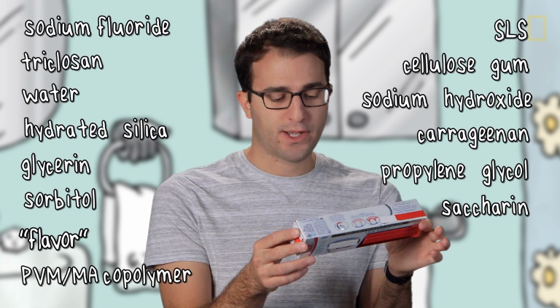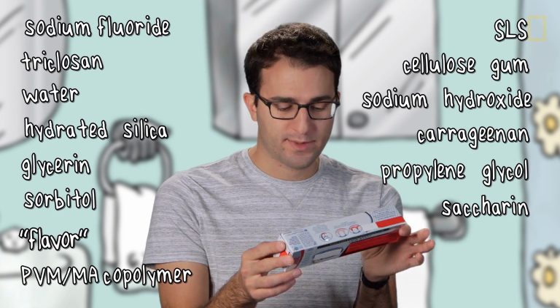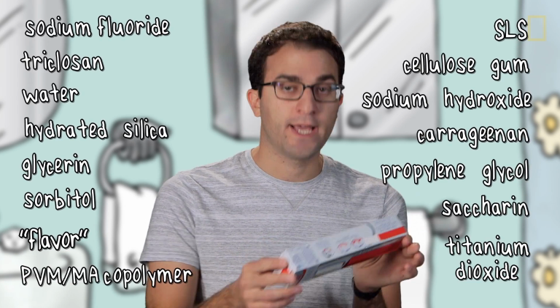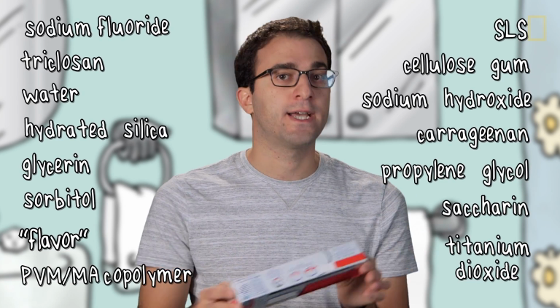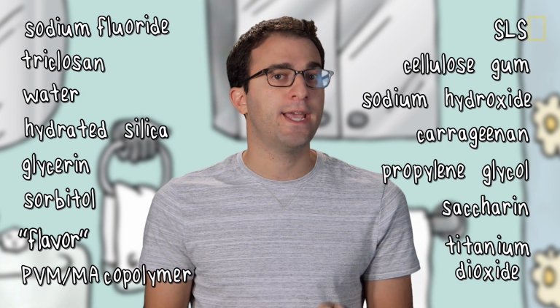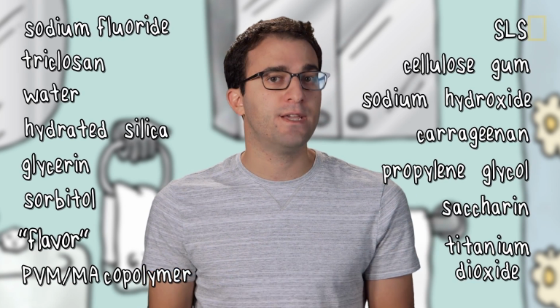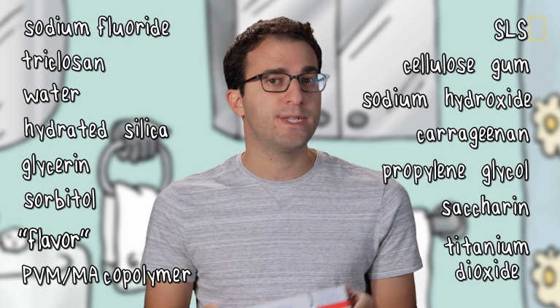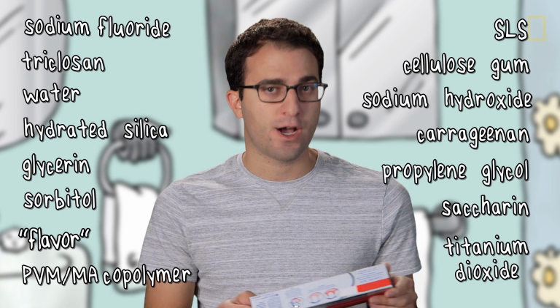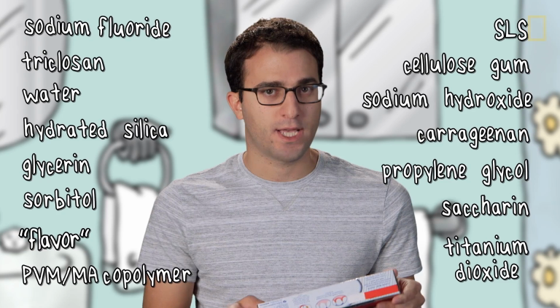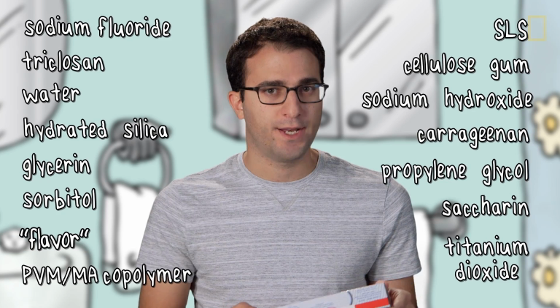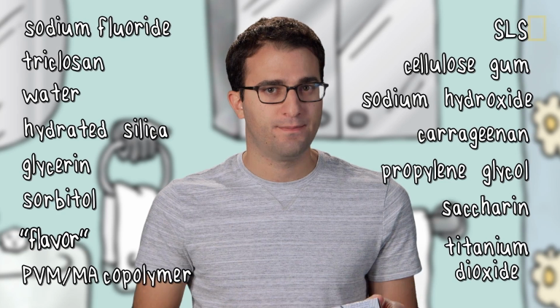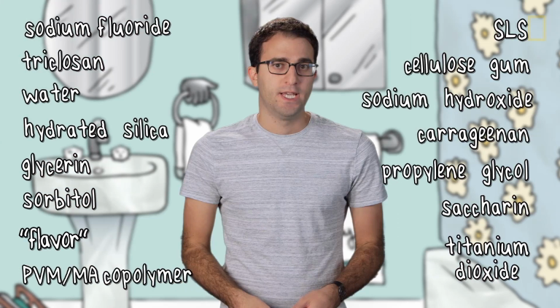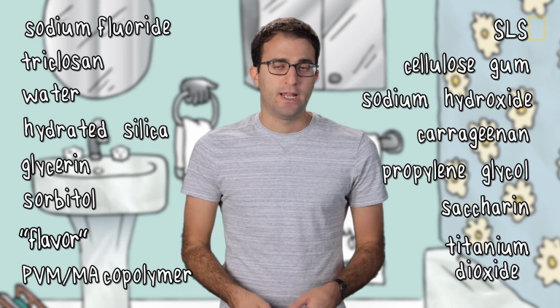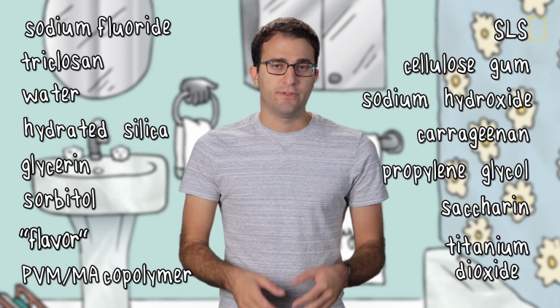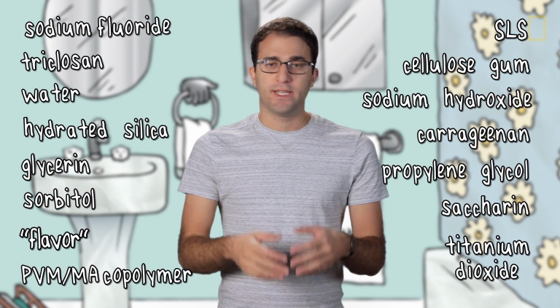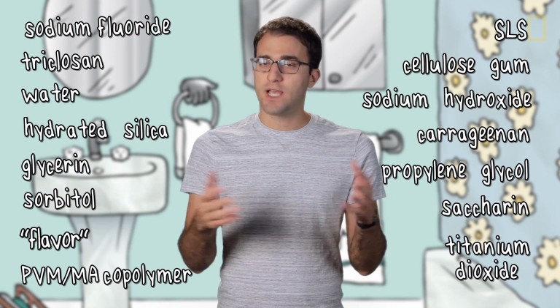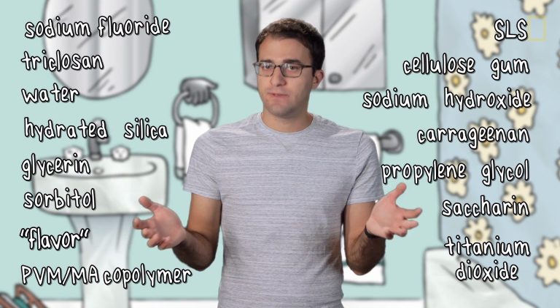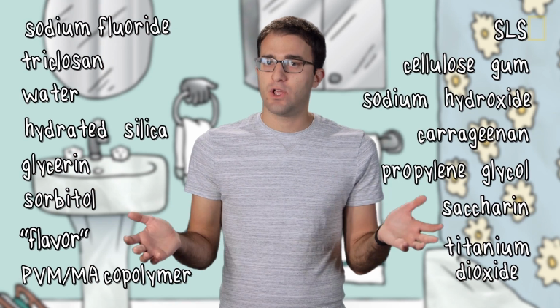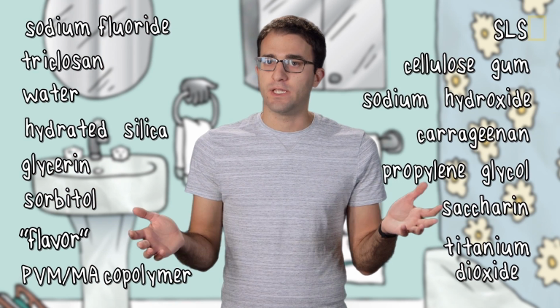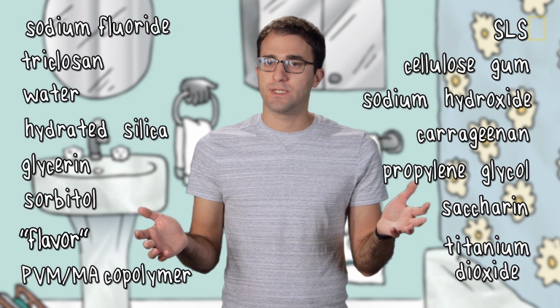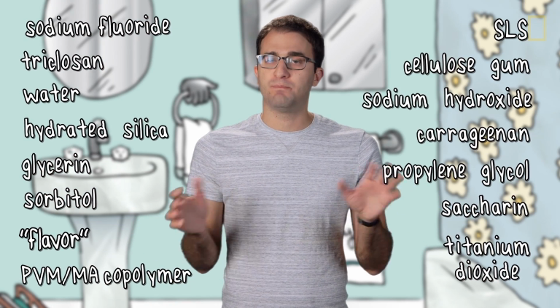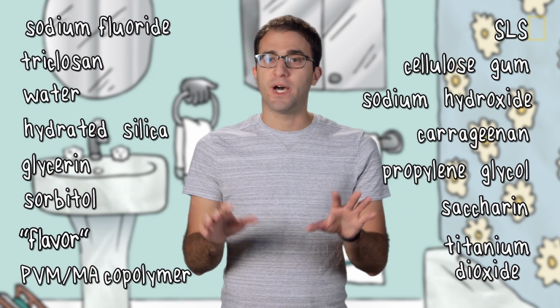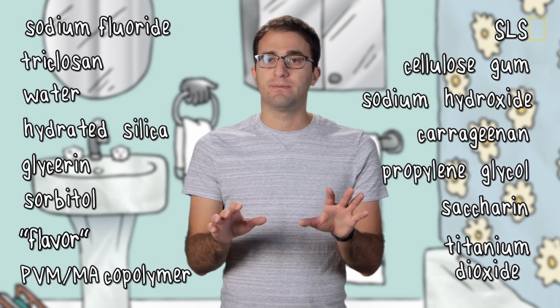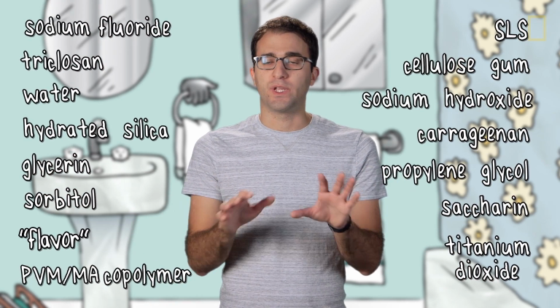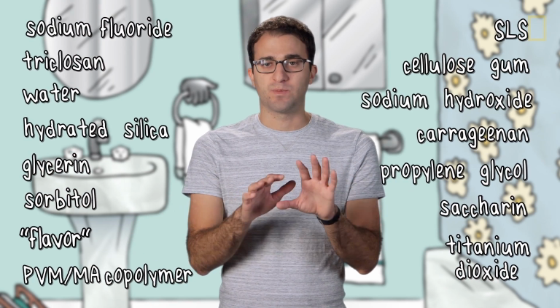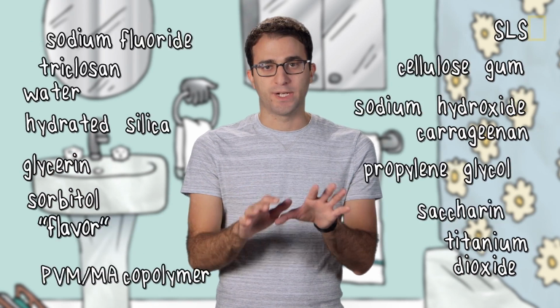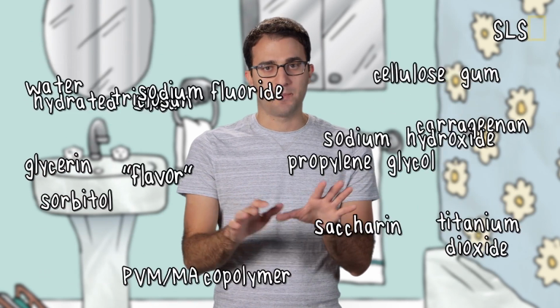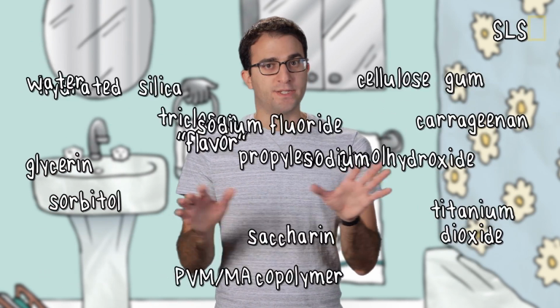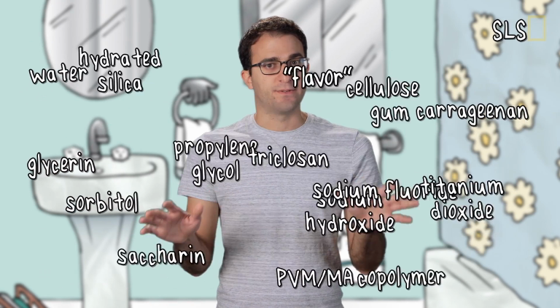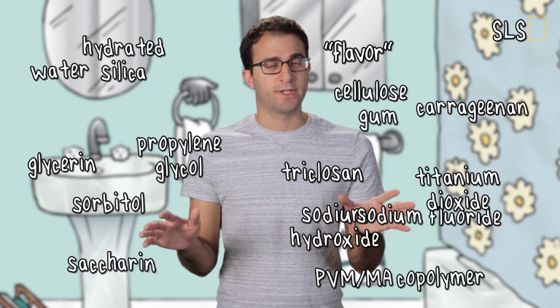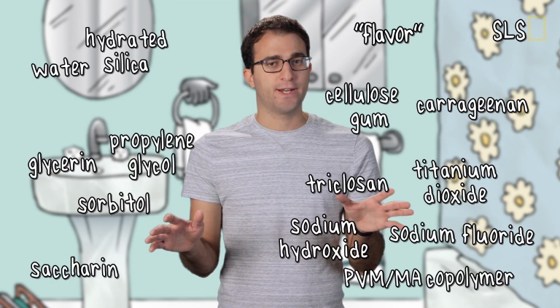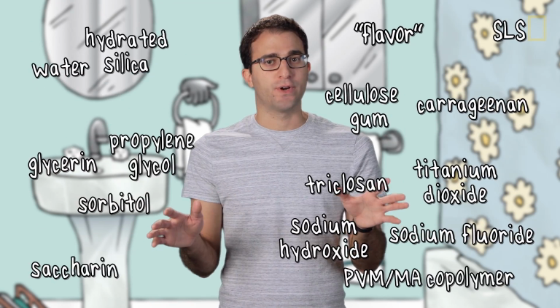The ingredient list includes titanium dioxide. Now that is kind of a long list, but we can split it up into different categories.